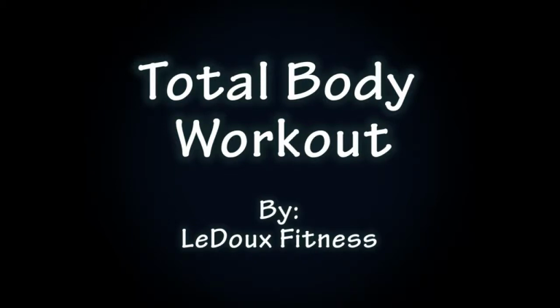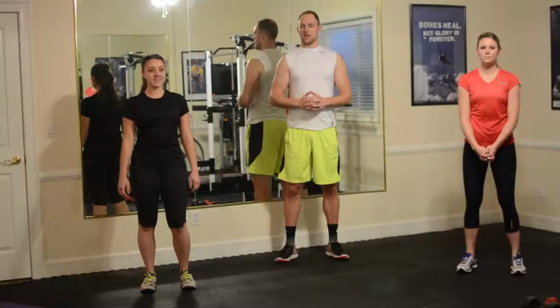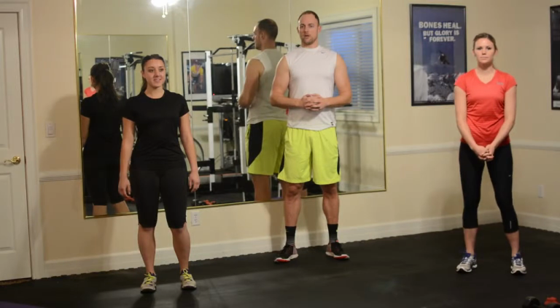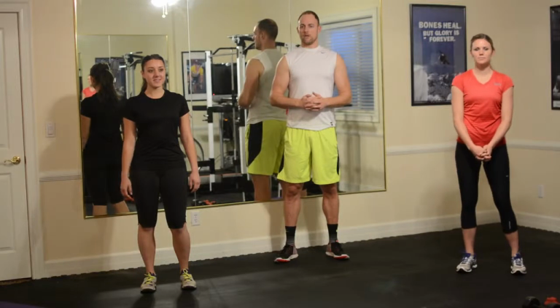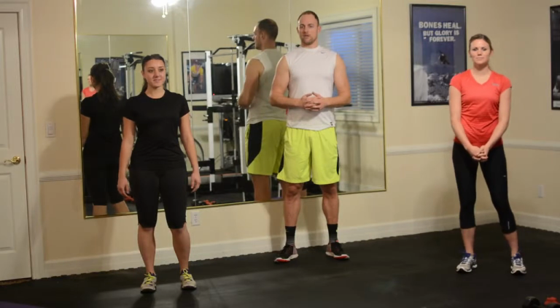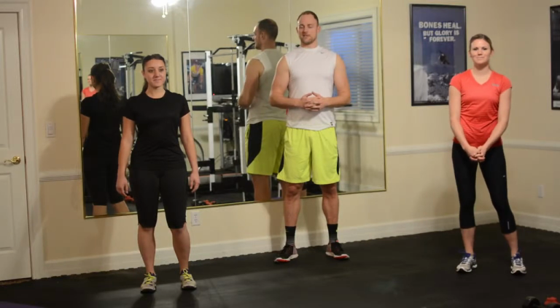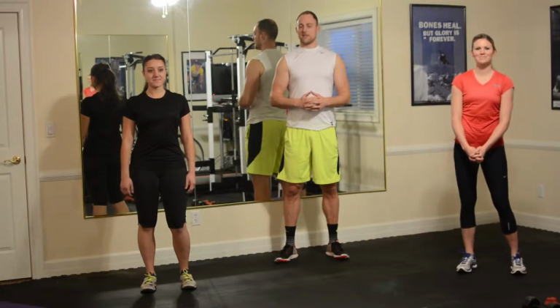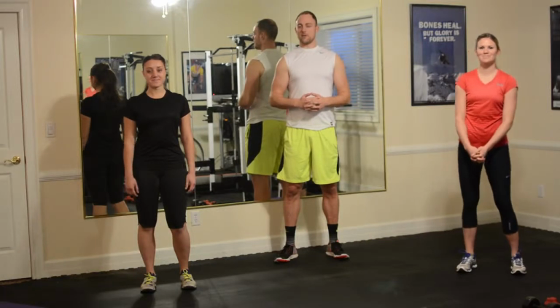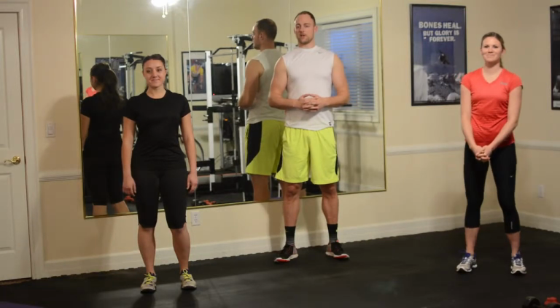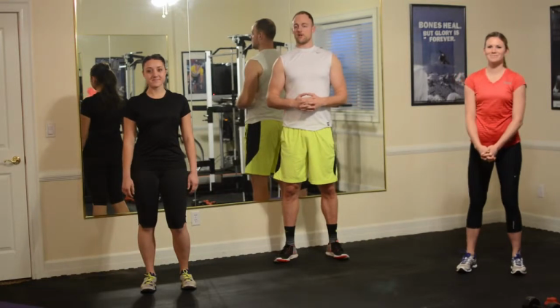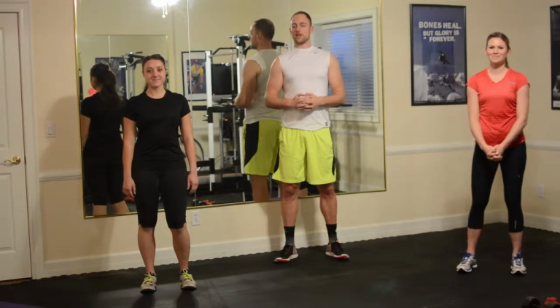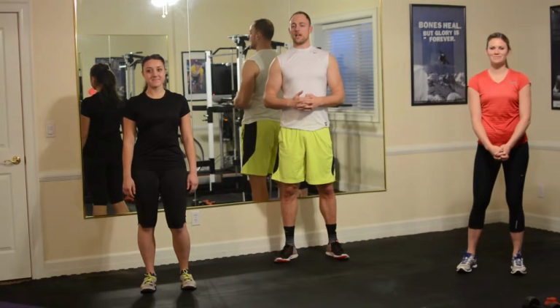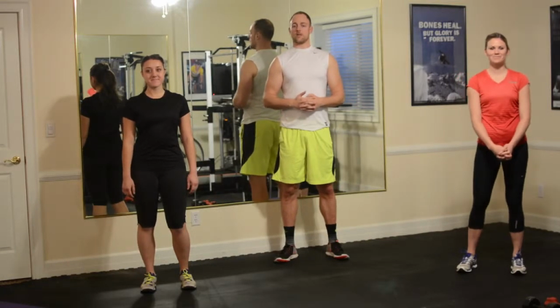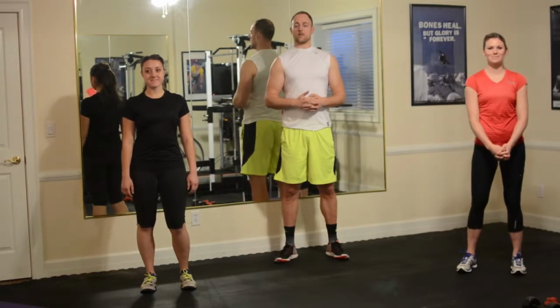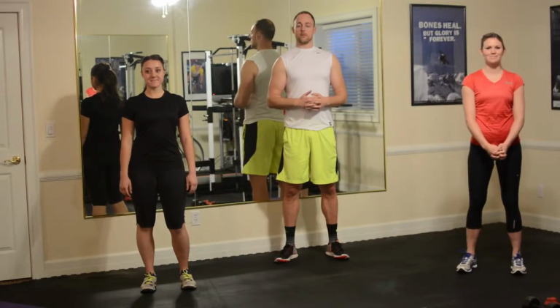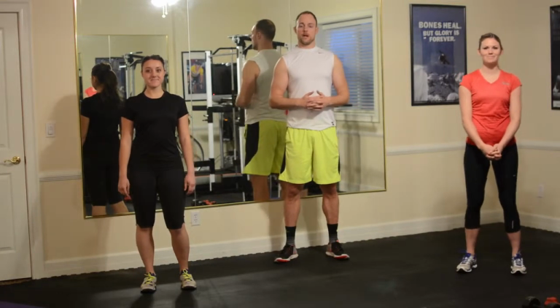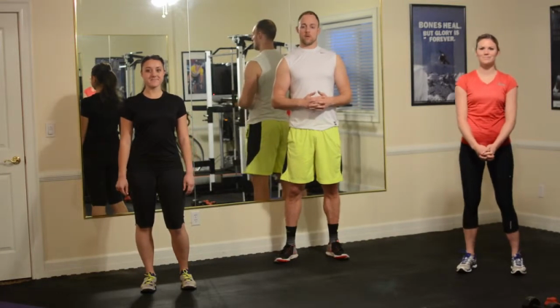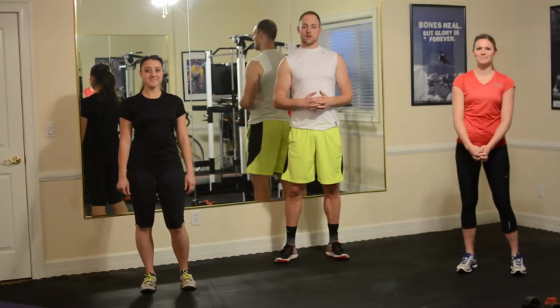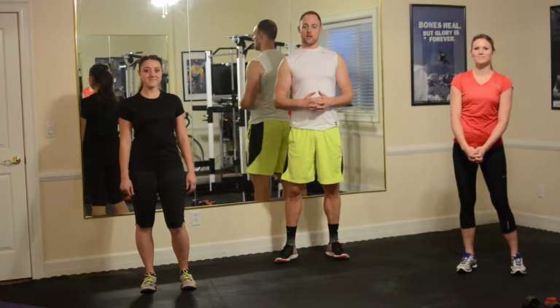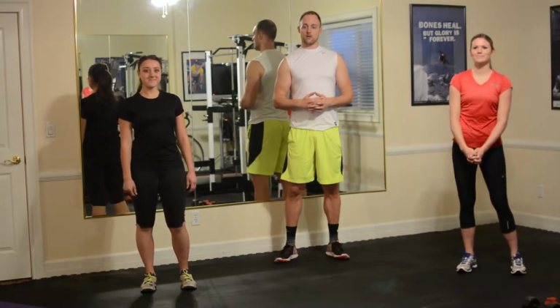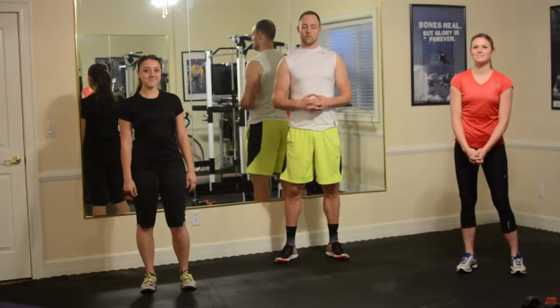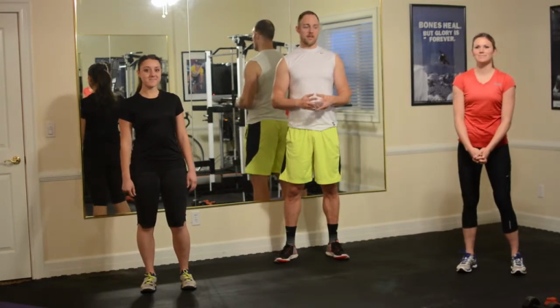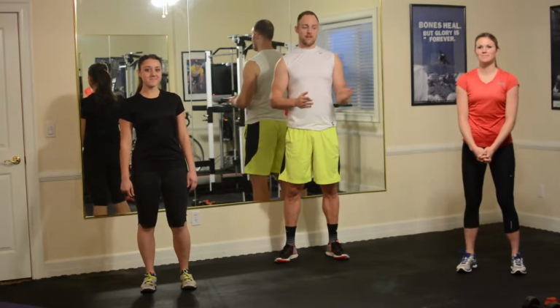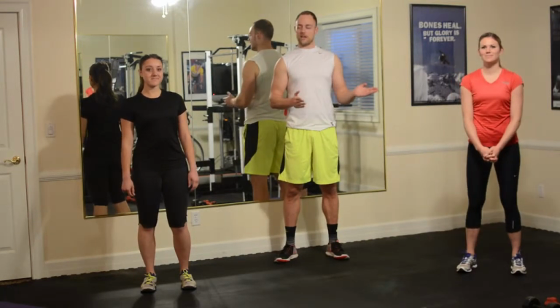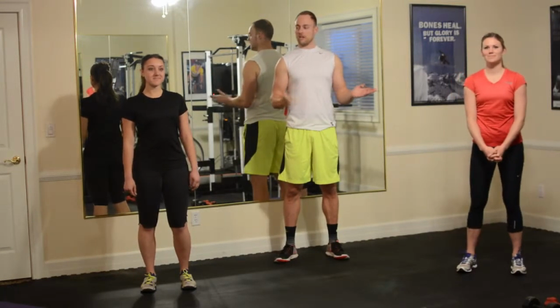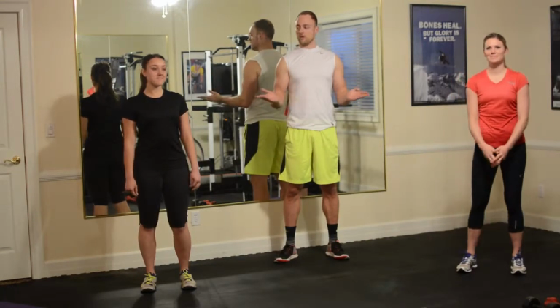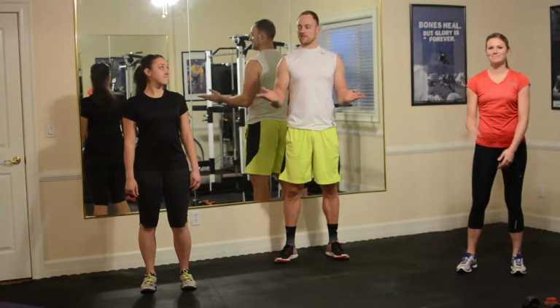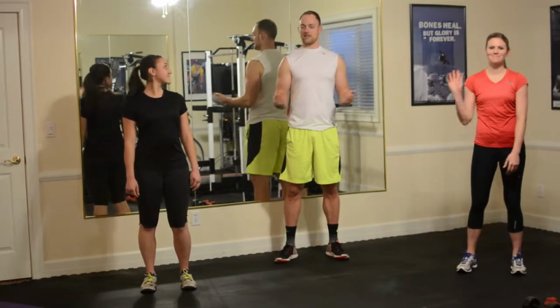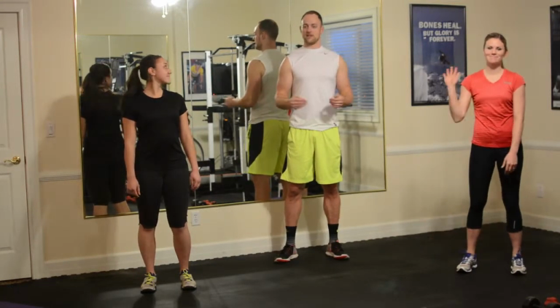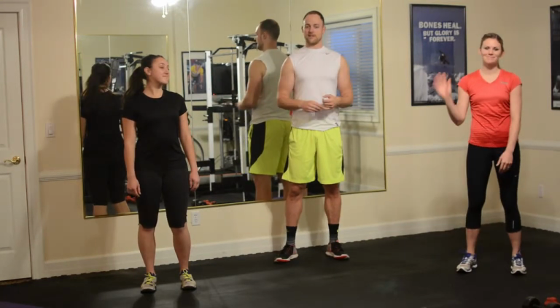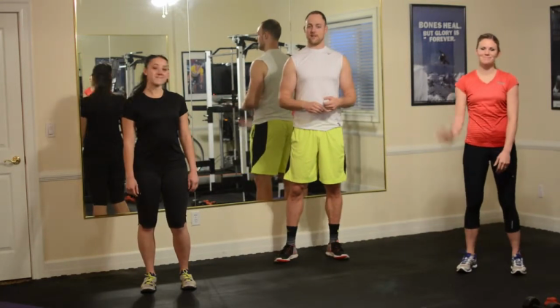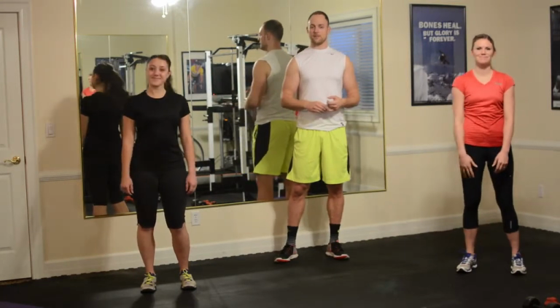Hello everyone. Today we are doing a total body workout. We have Anna and Marissa here to help.